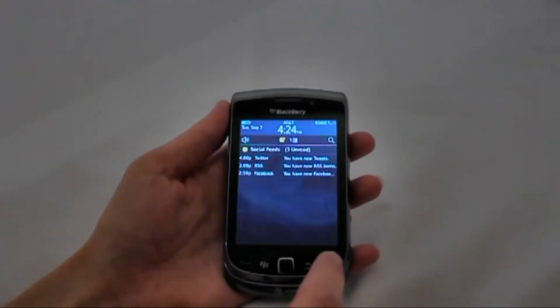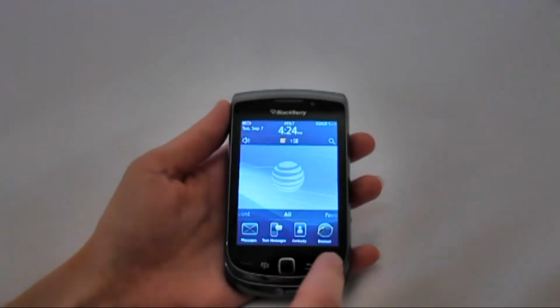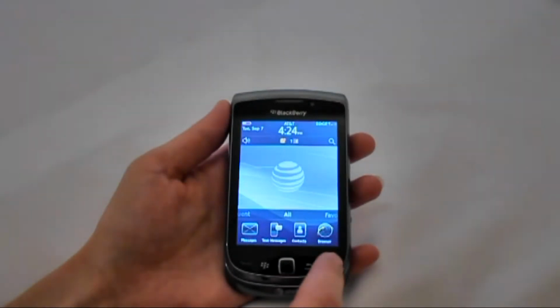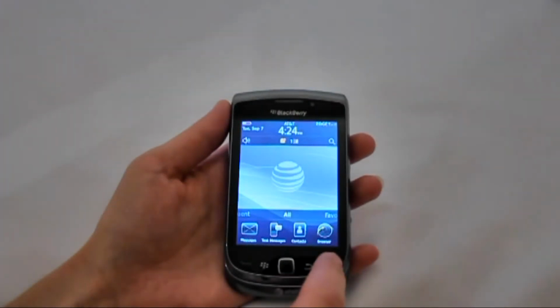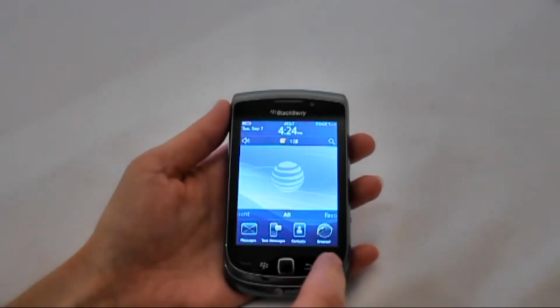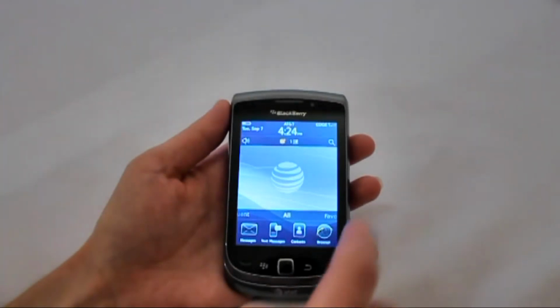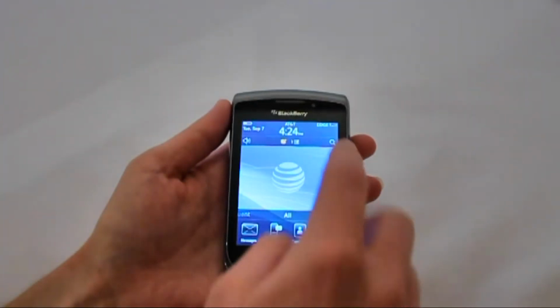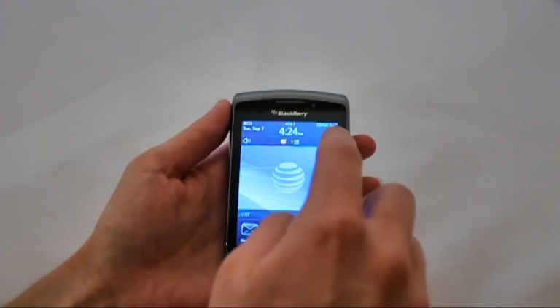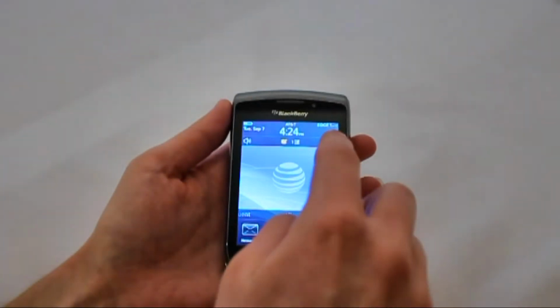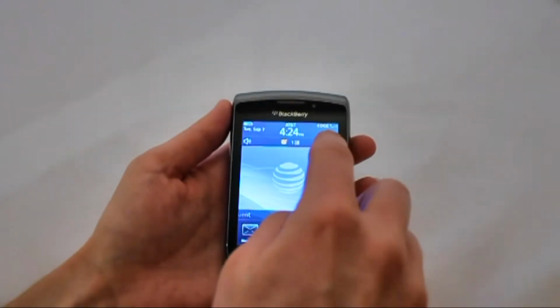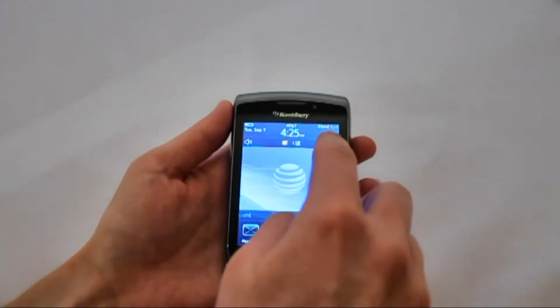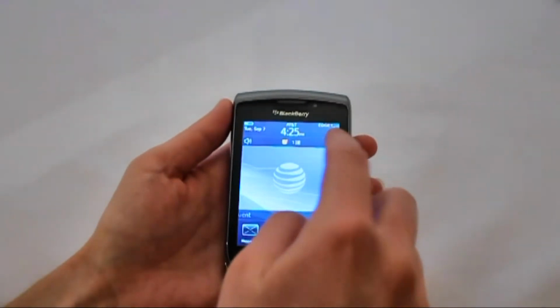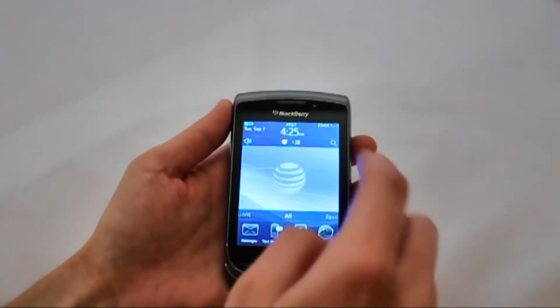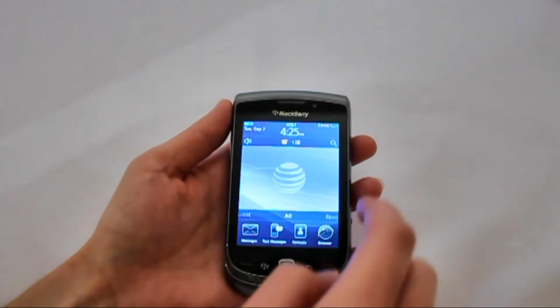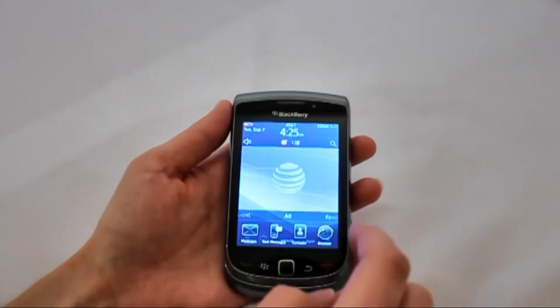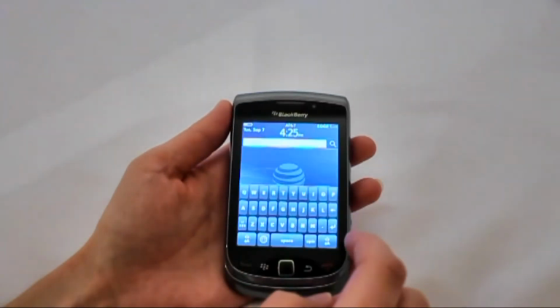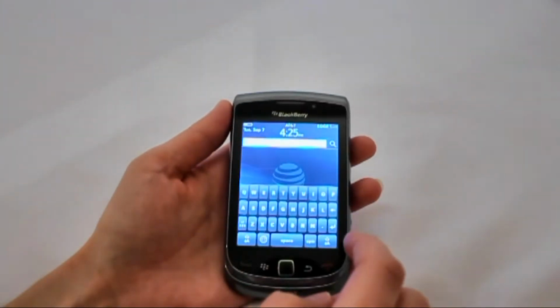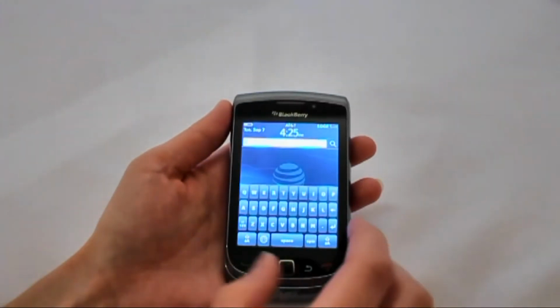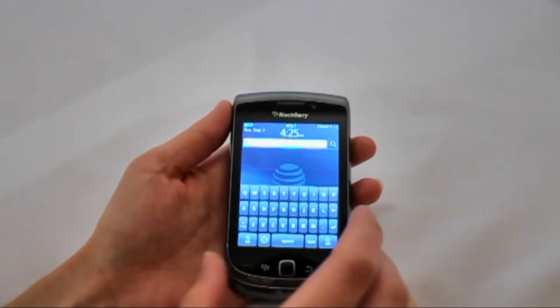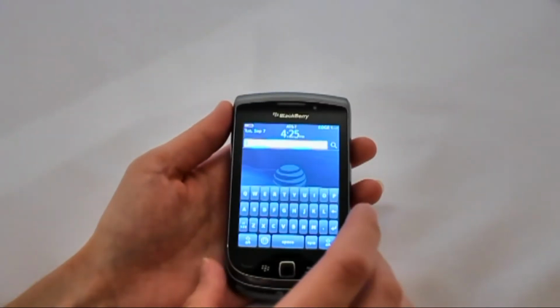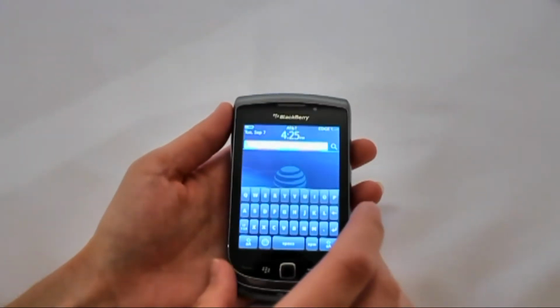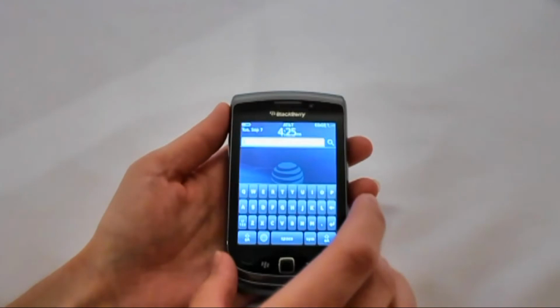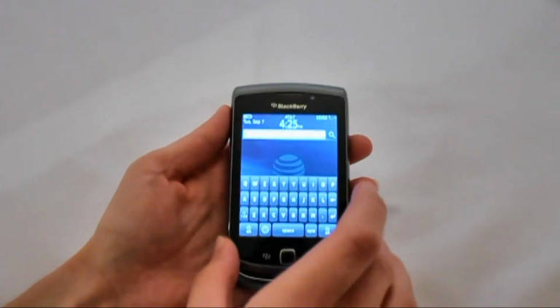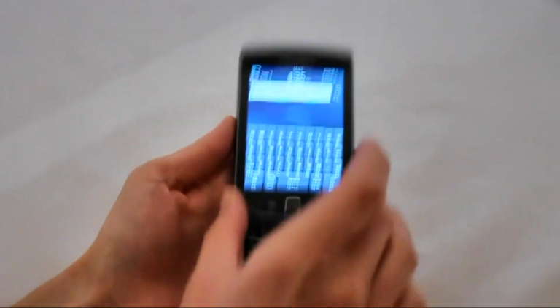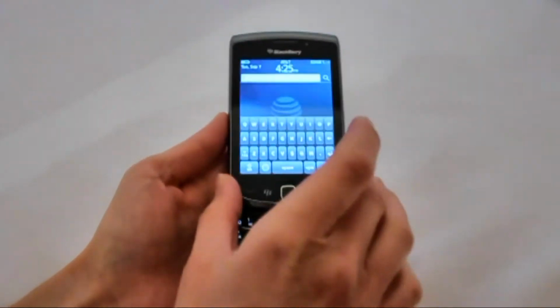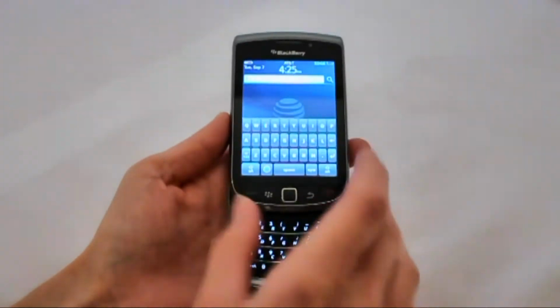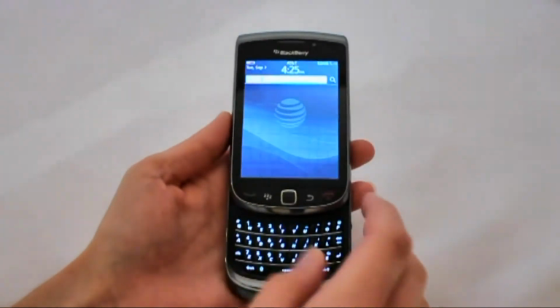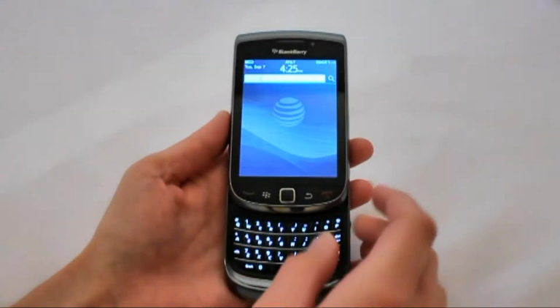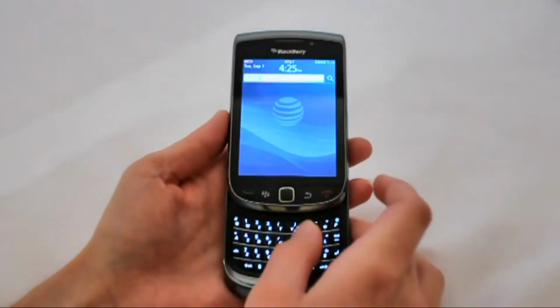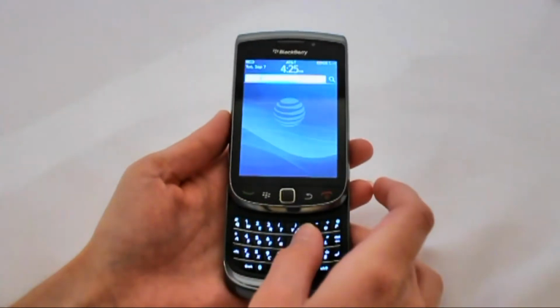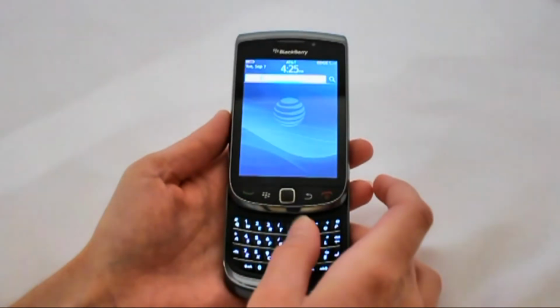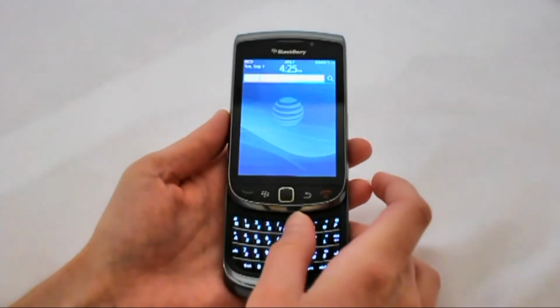The Universal Search feature lets you search the phone as well as the internet to find programs and other information.